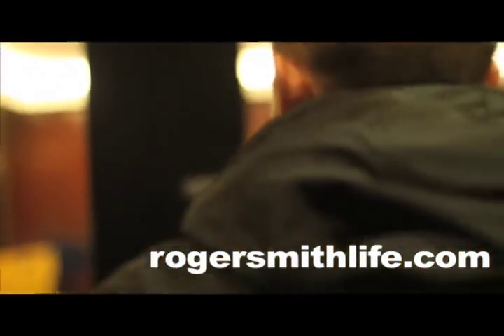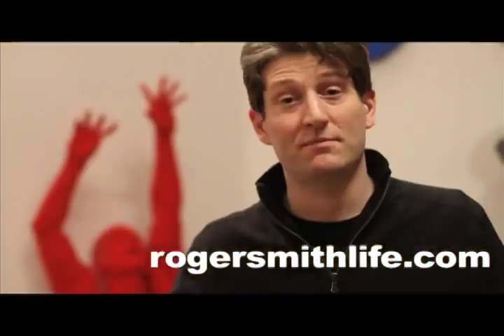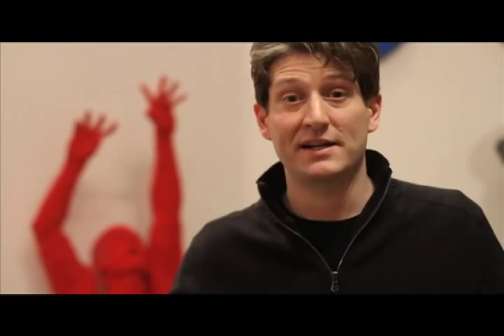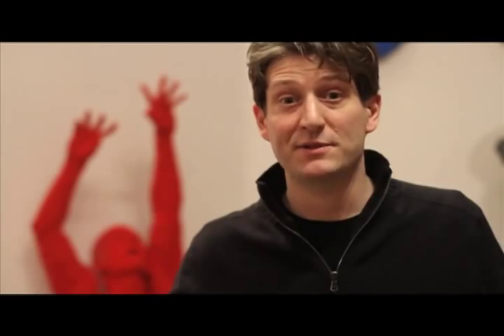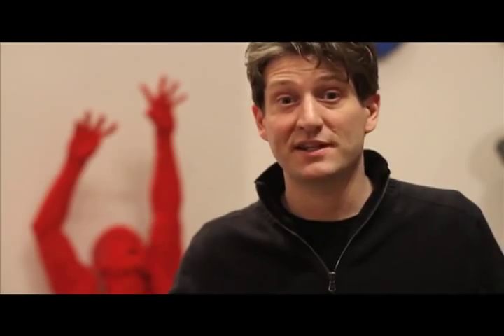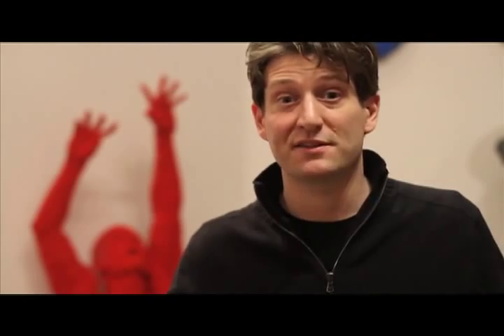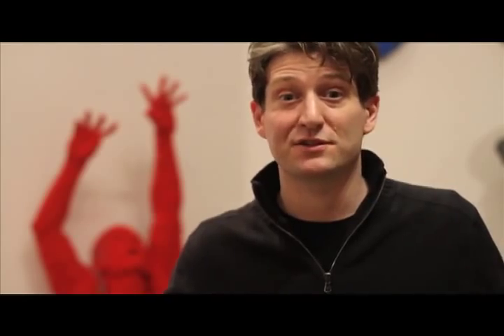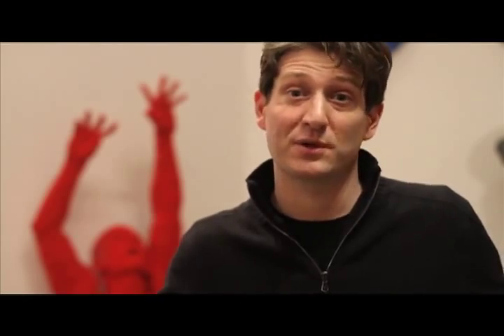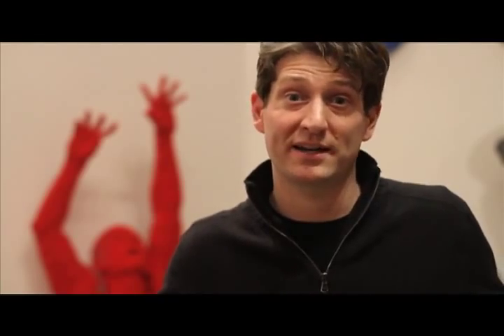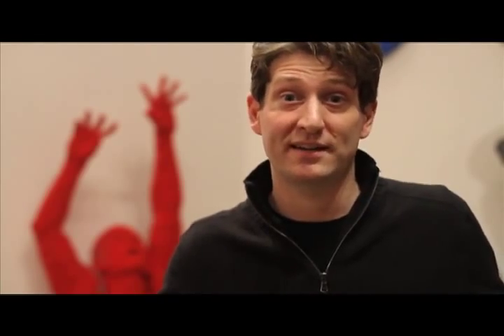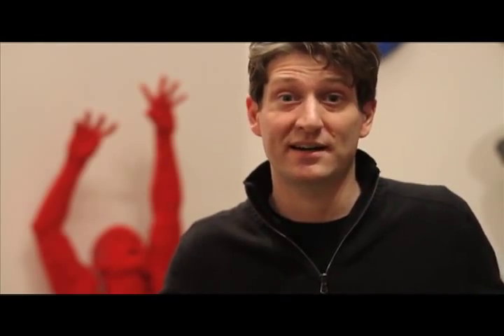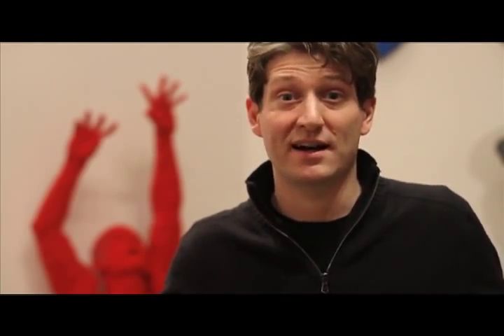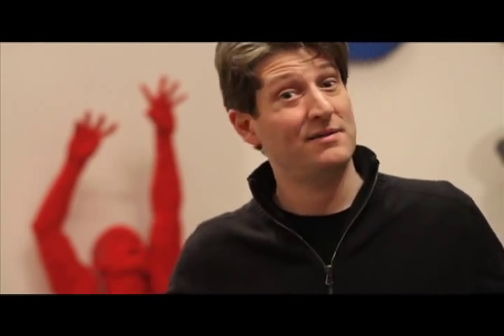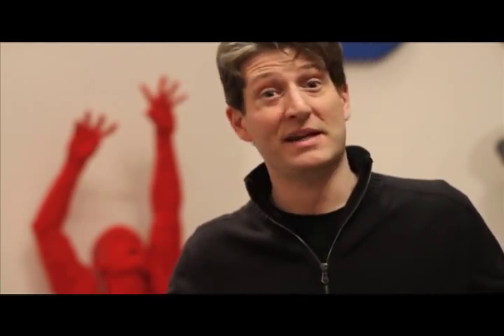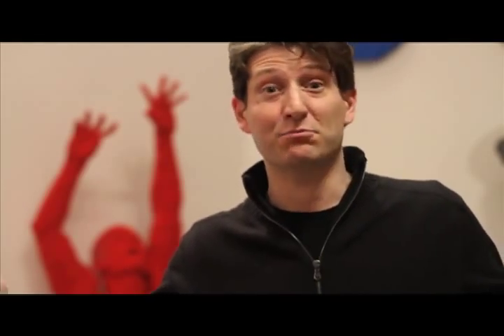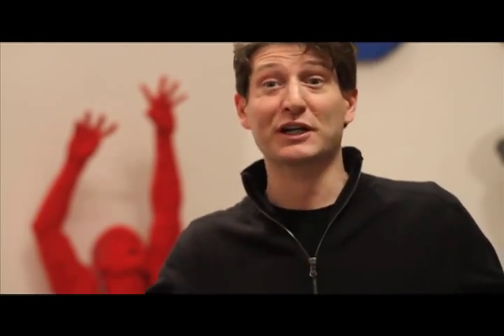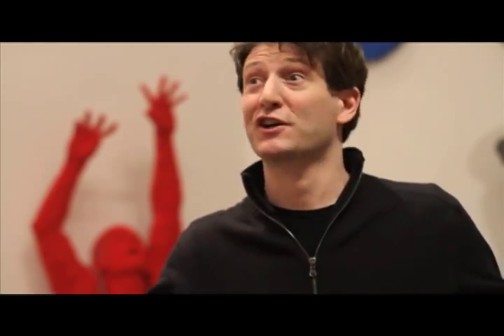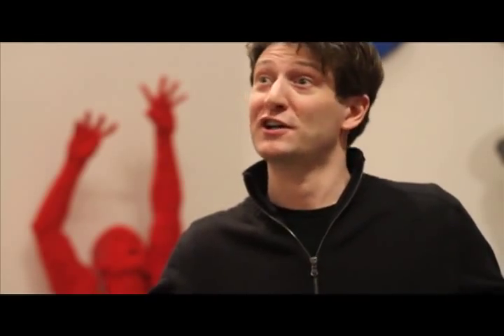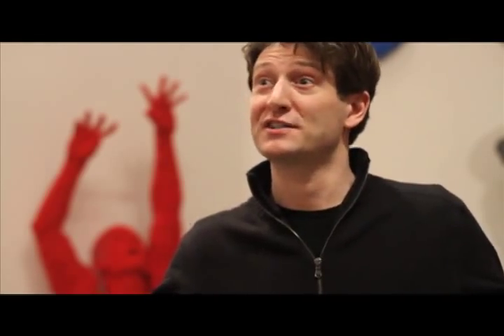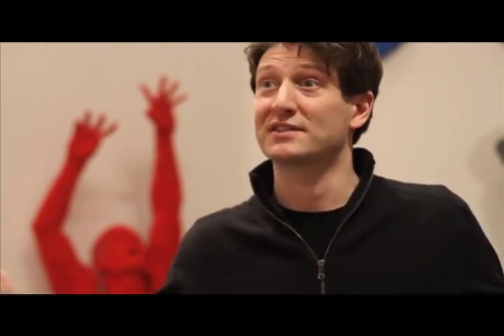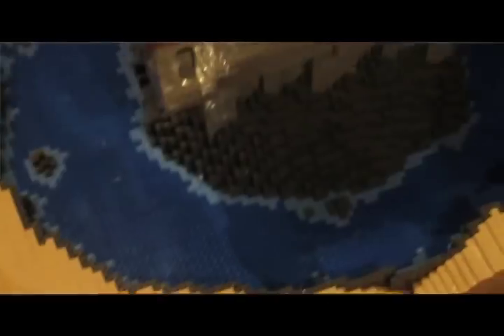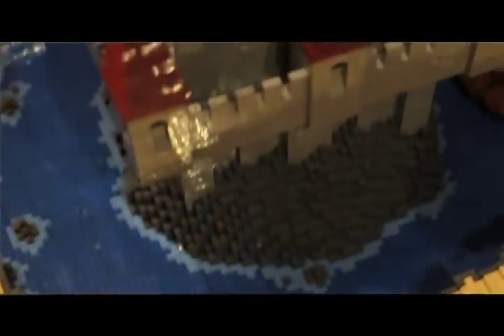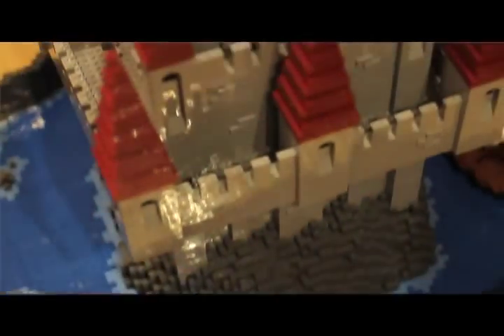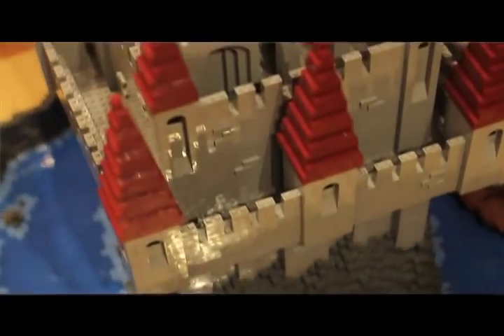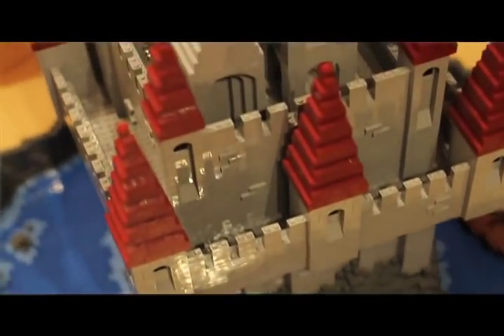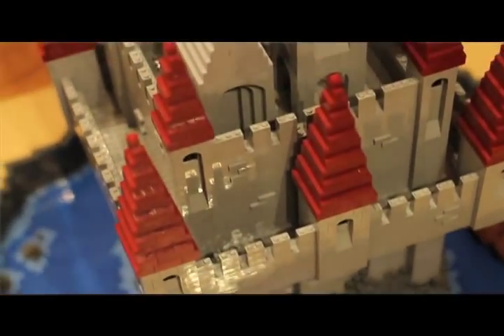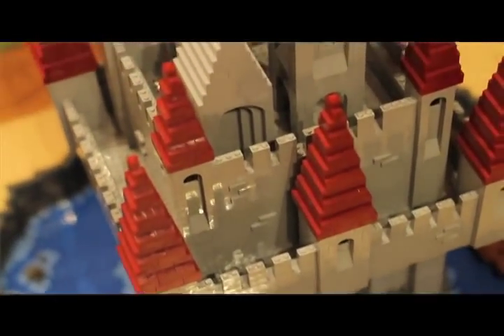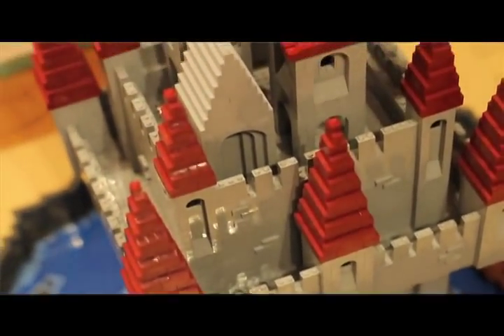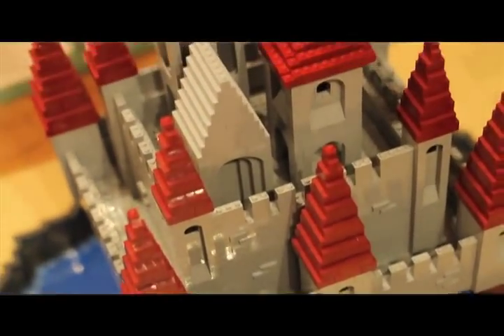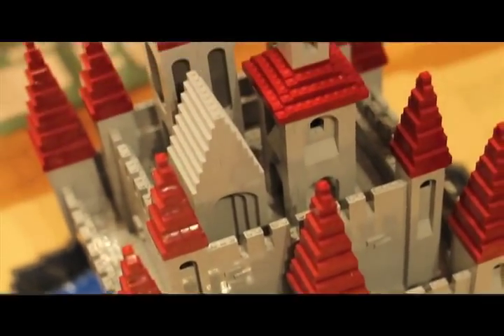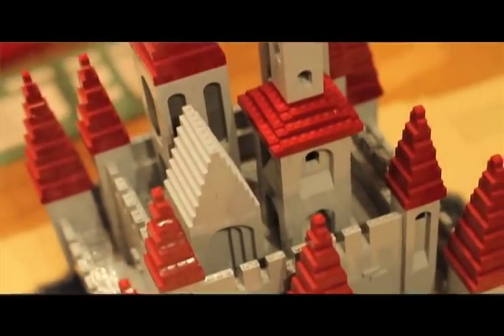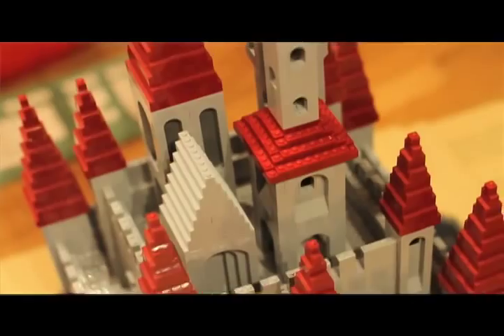My name is Nathan Sawaya, I'm a brick artist. I spend my day playing with Lego all day.